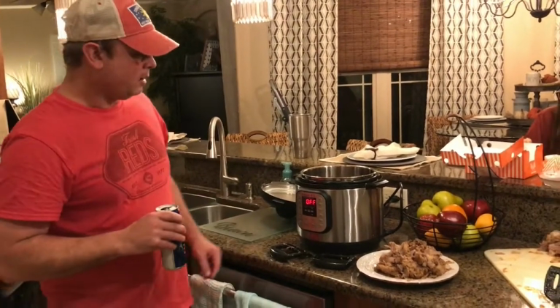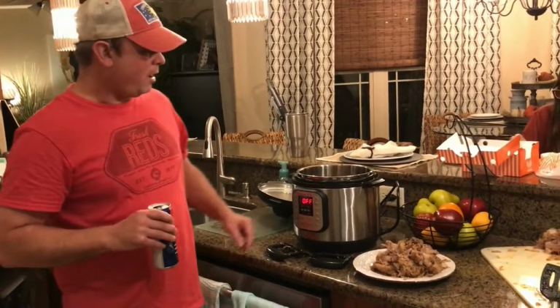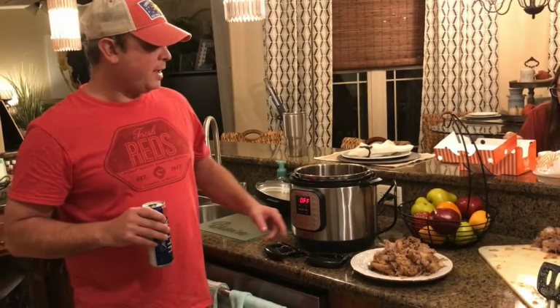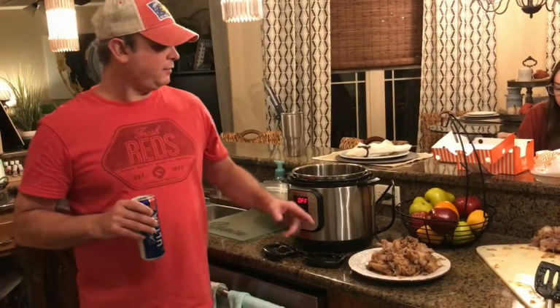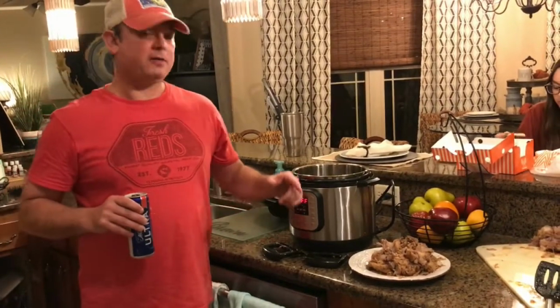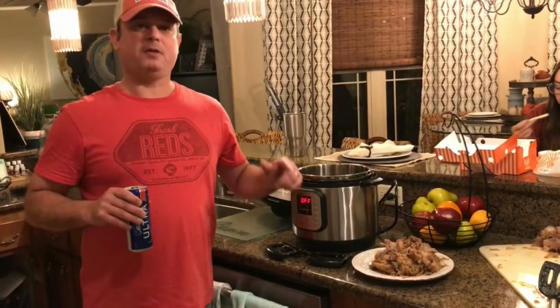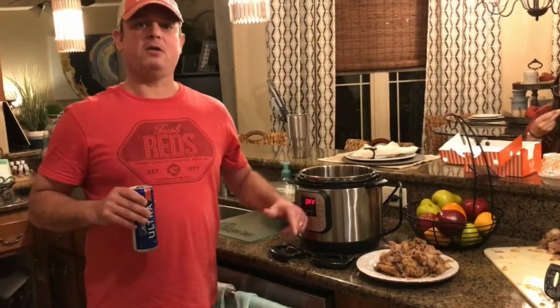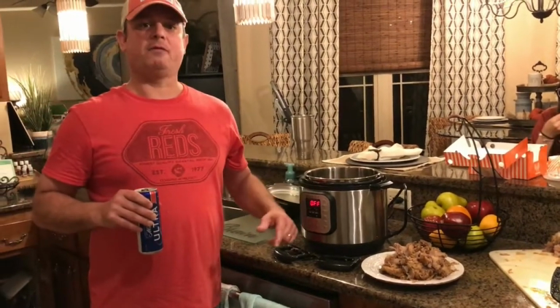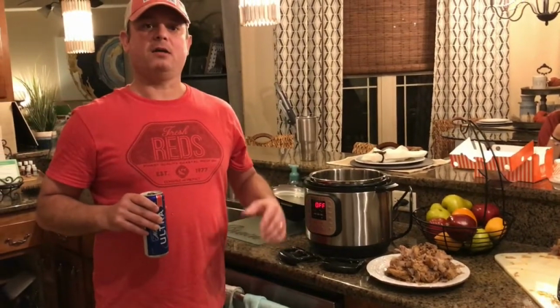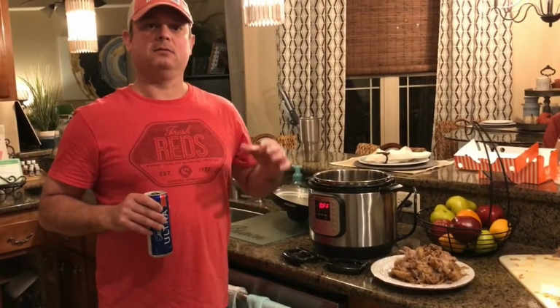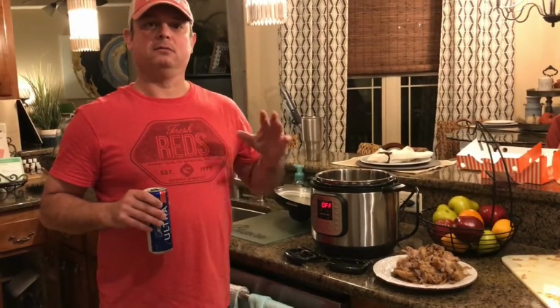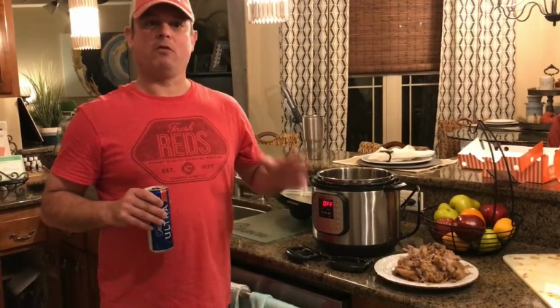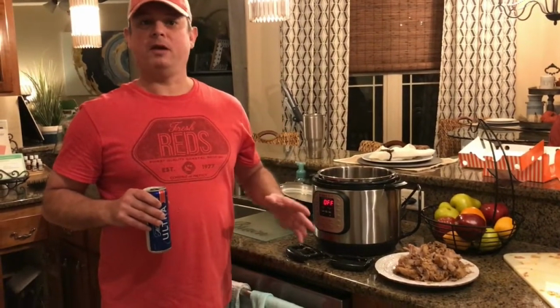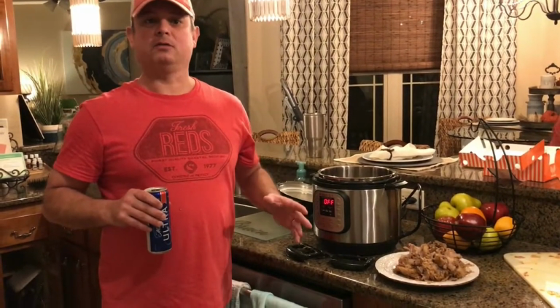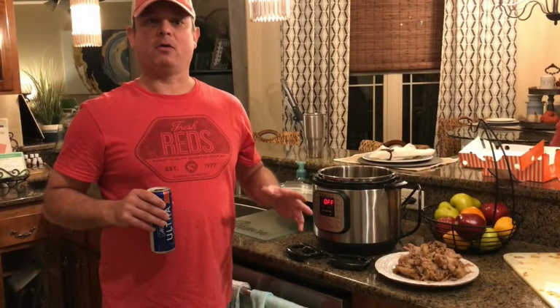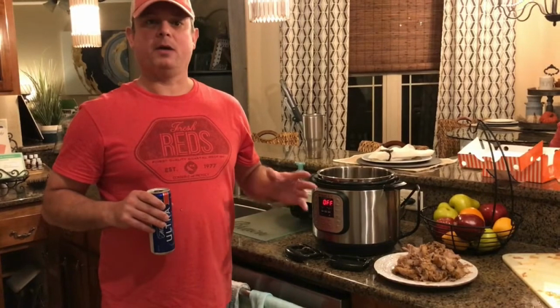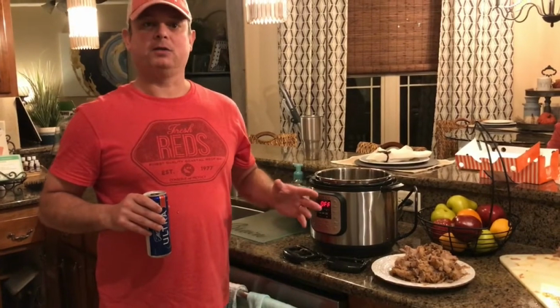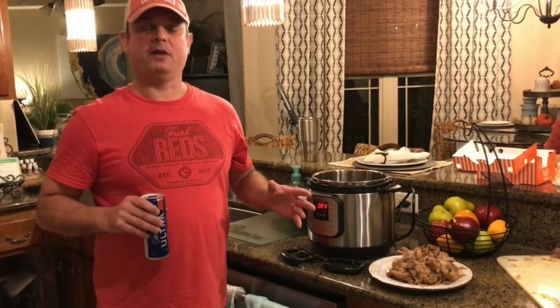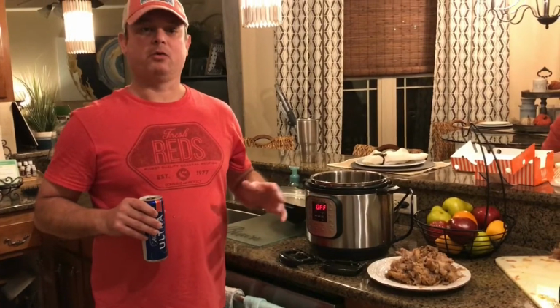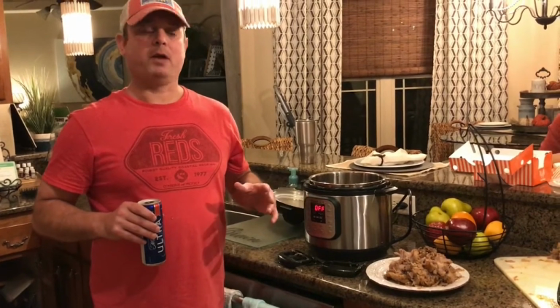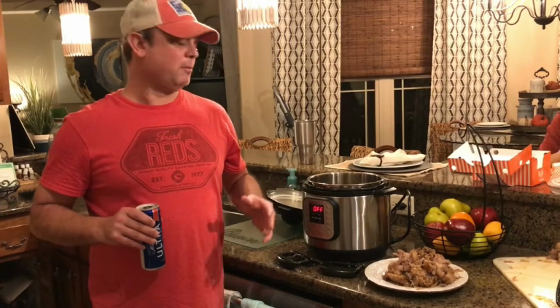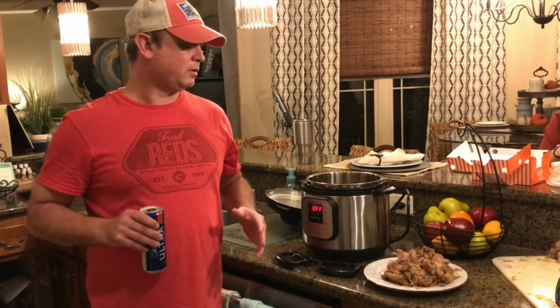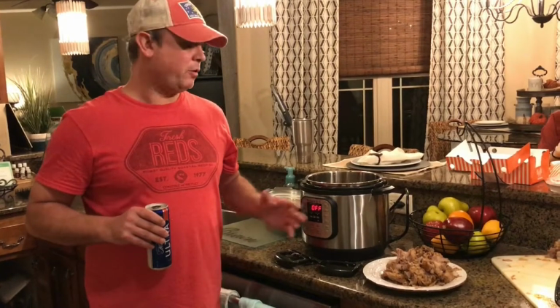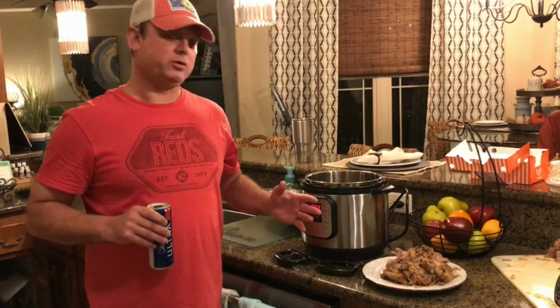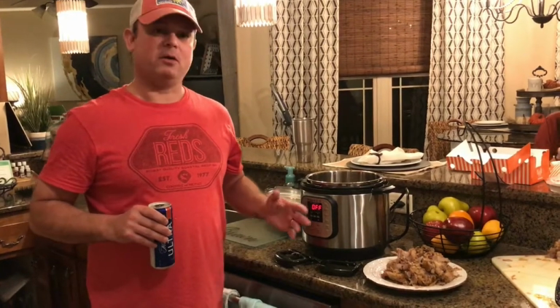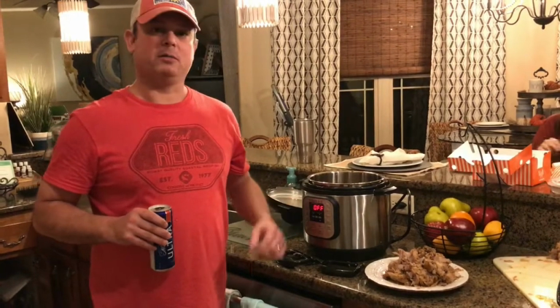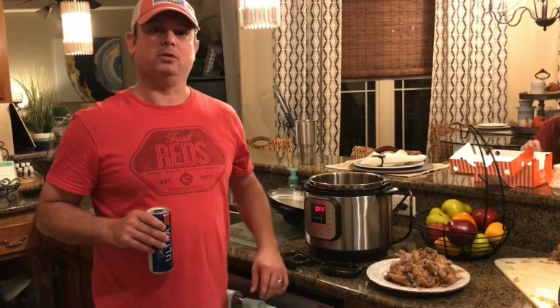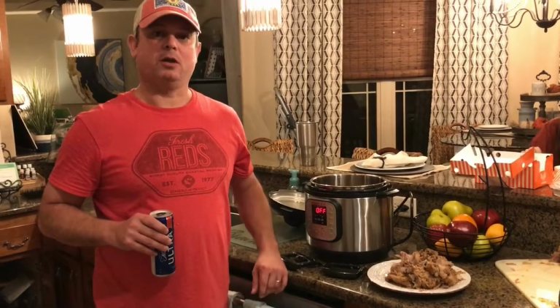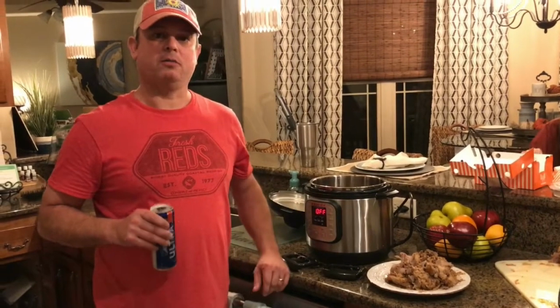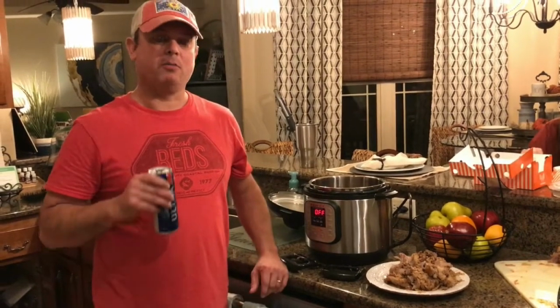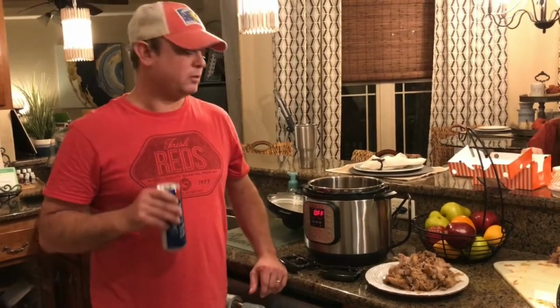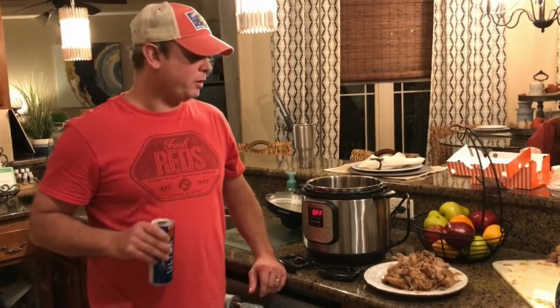Alright guys, if you like this video I've got more videos on my Facebook group page called Meals Under Pressure, and also my YouTube channel called Meals Under Pressure. We're going to get eating — see you all next time.